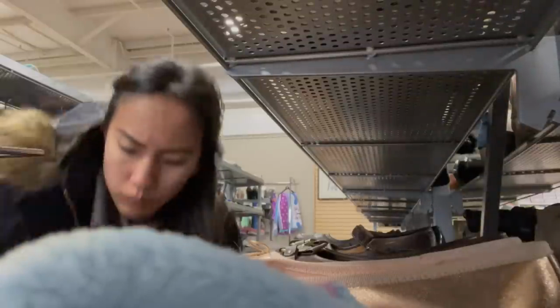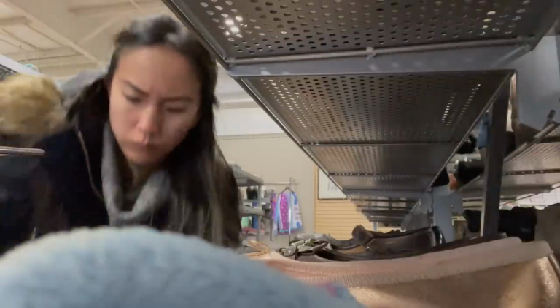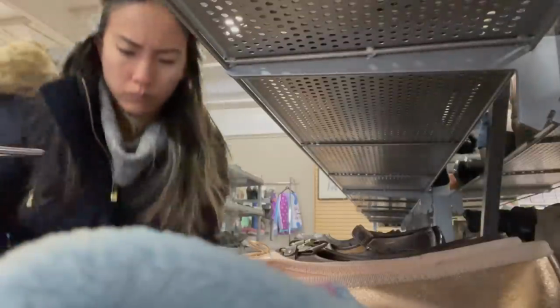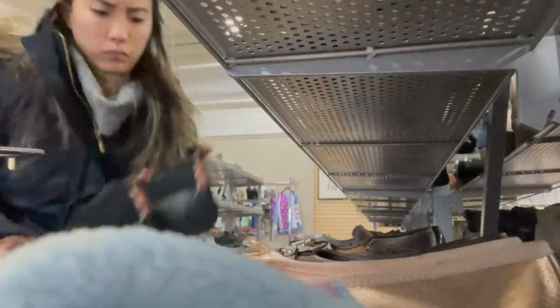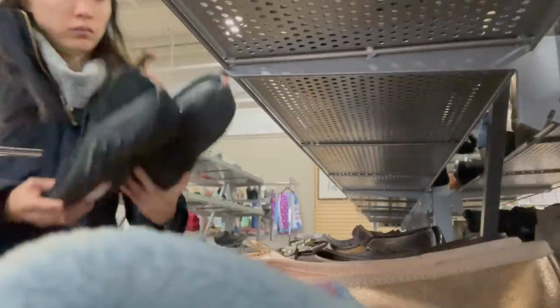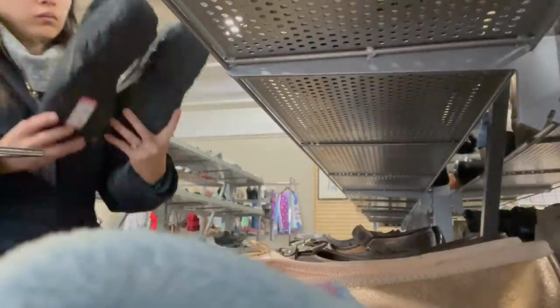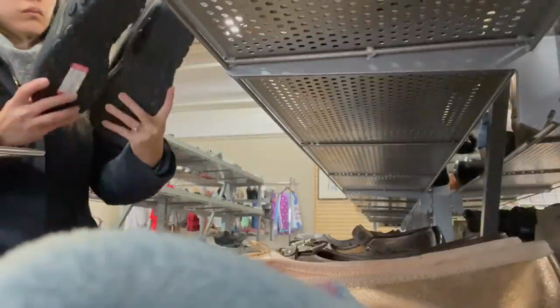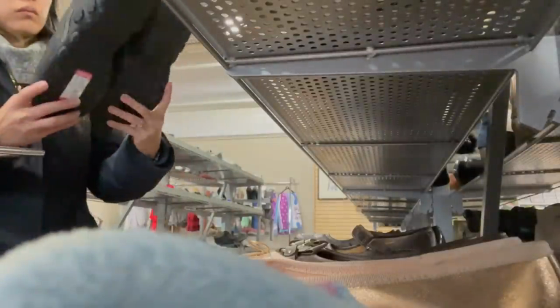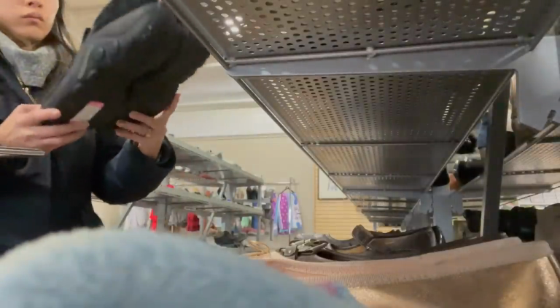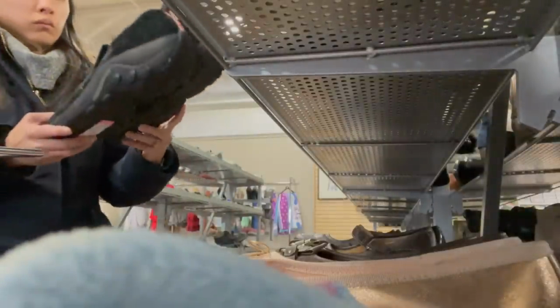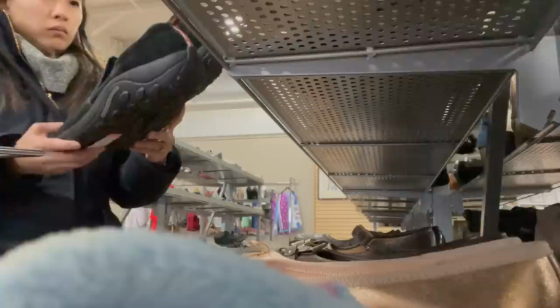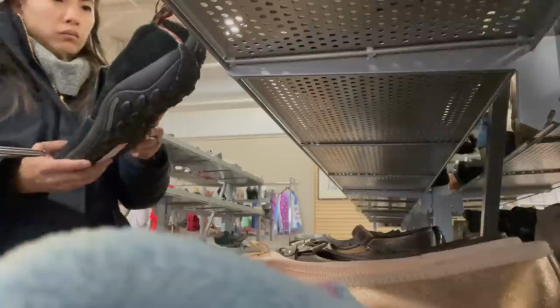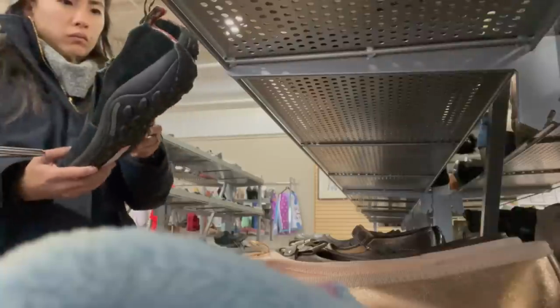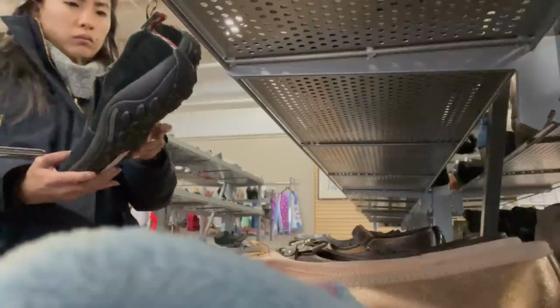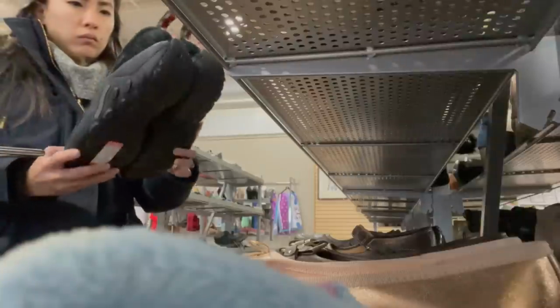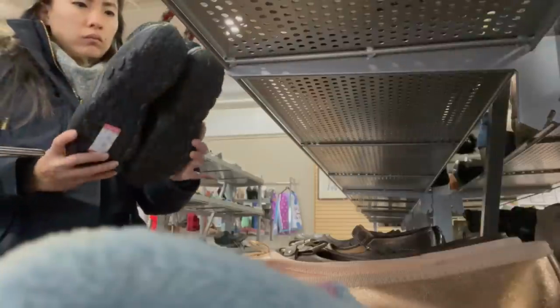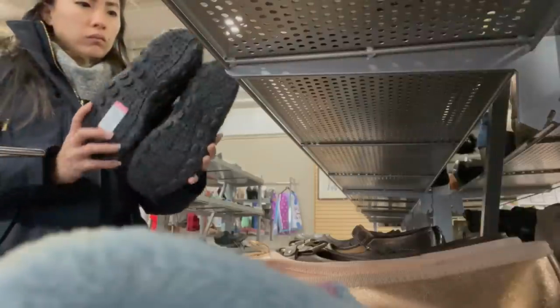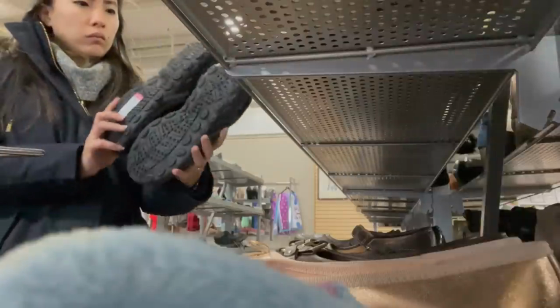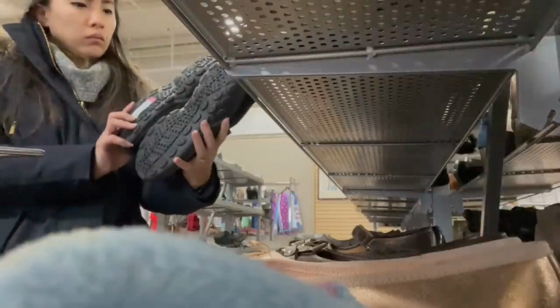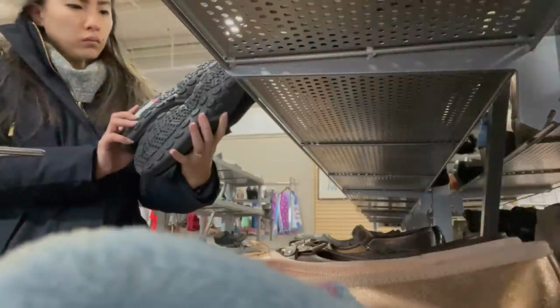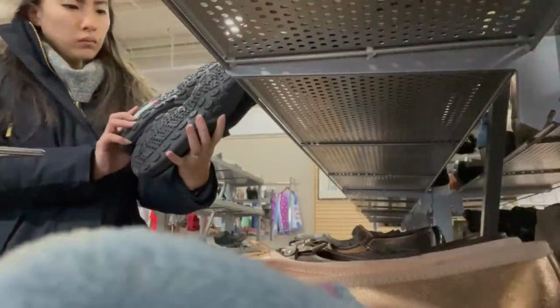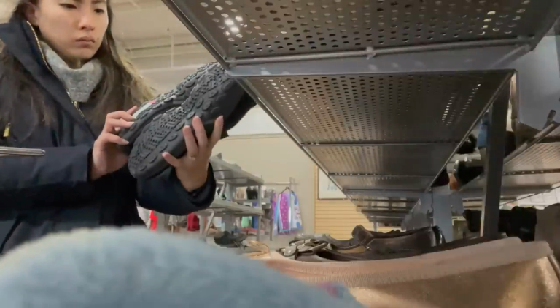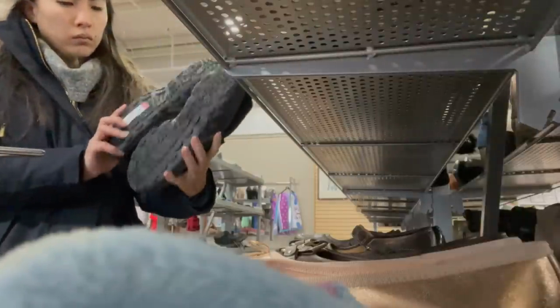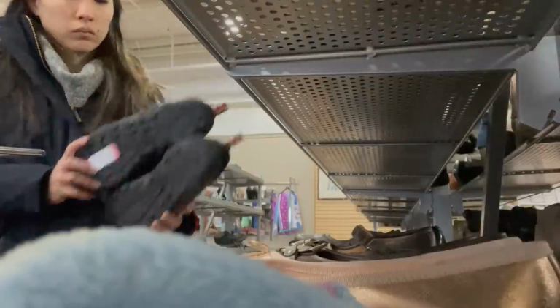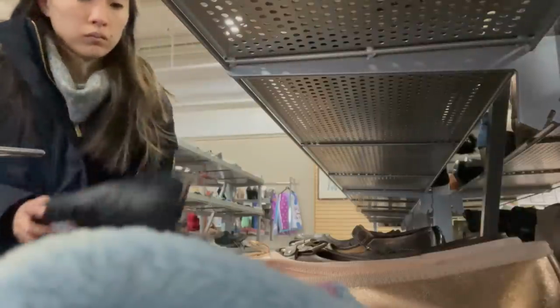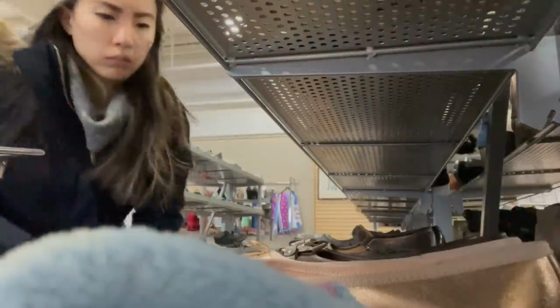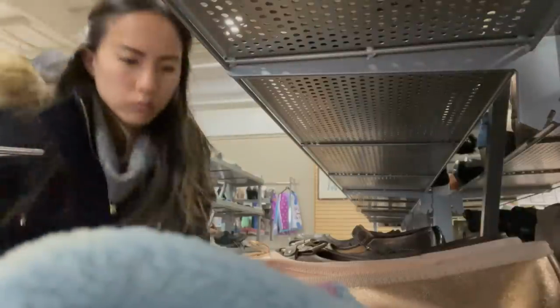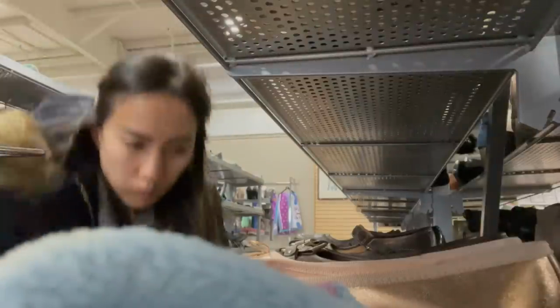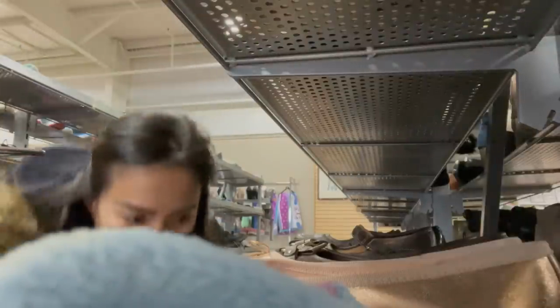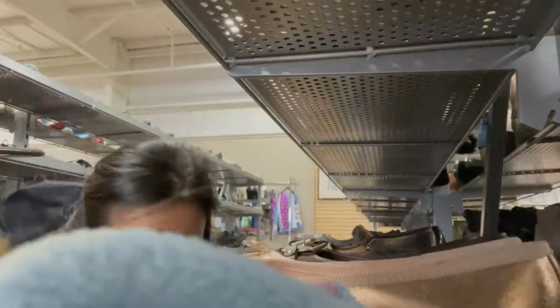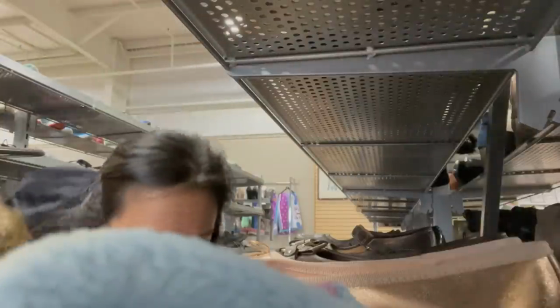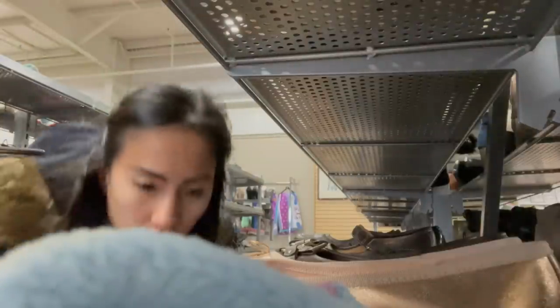I believe this is a pair of Merrells but I ended up leaving them behind because lately they have not been selling very well for me.